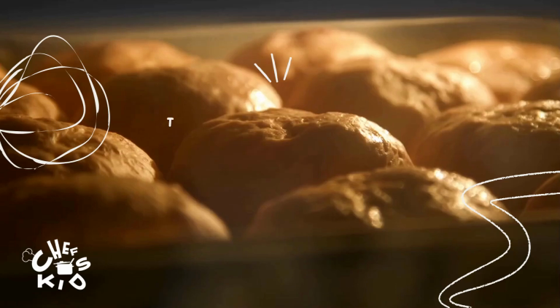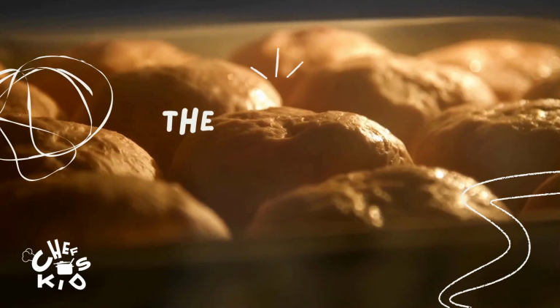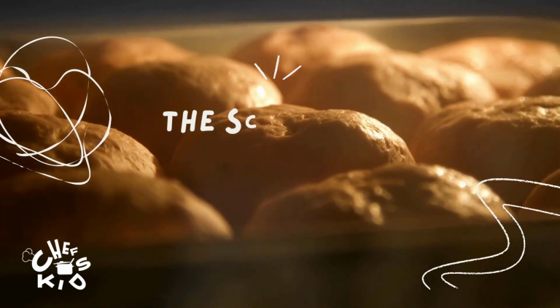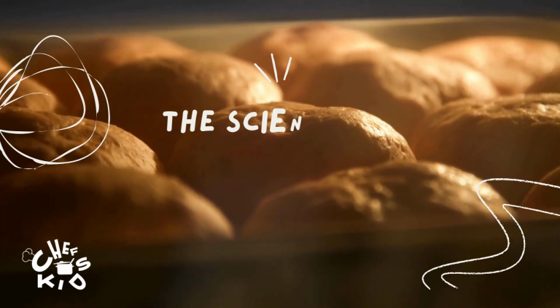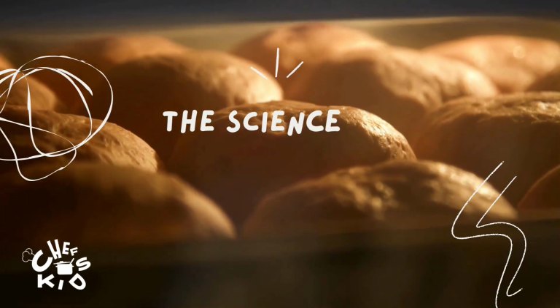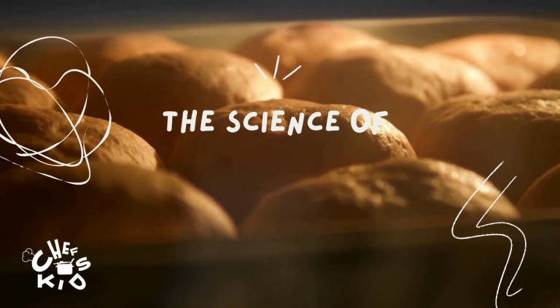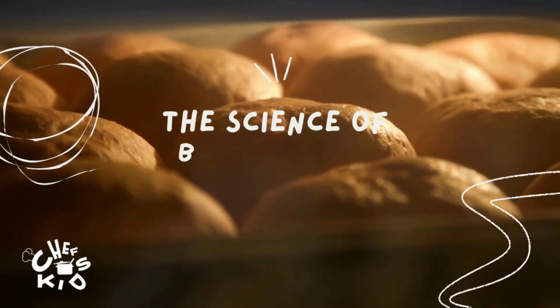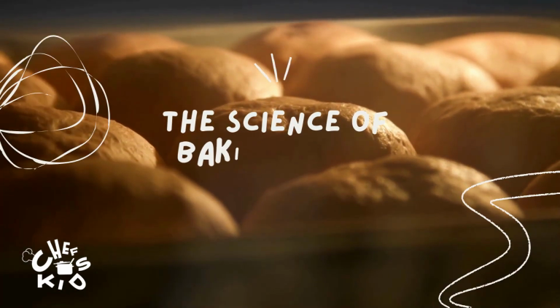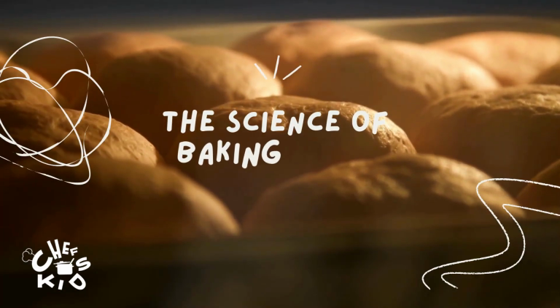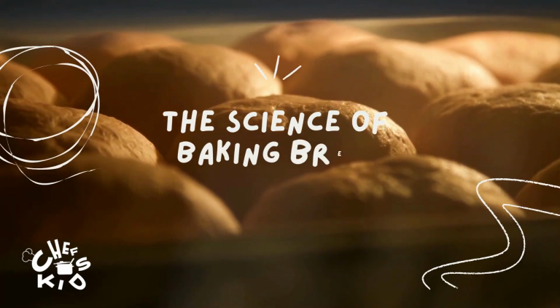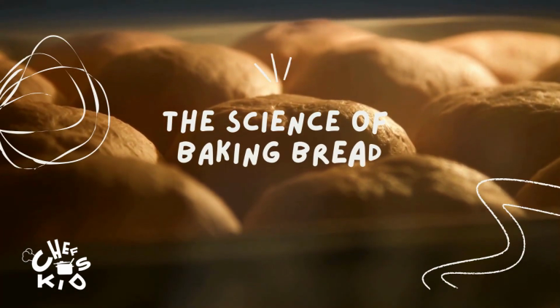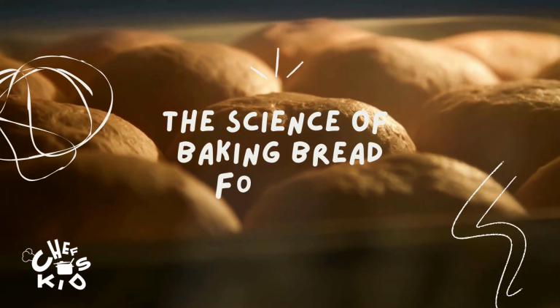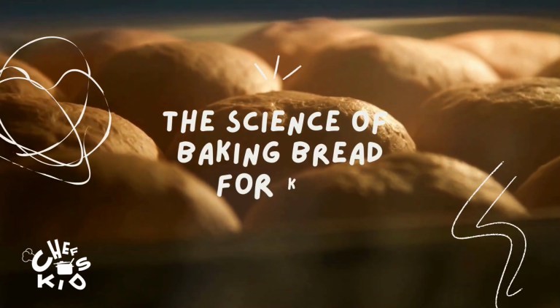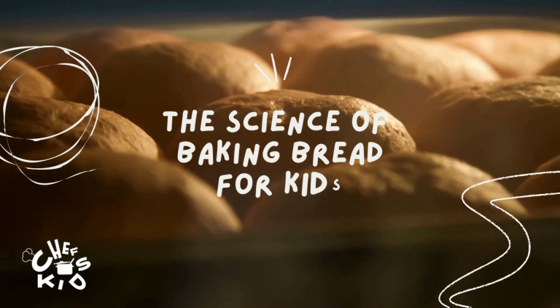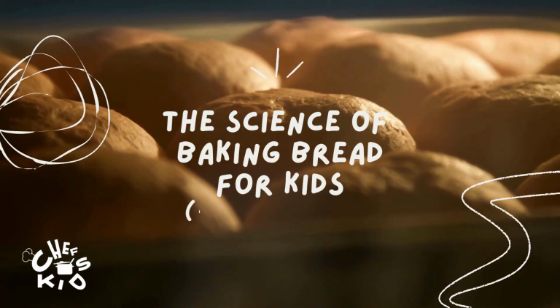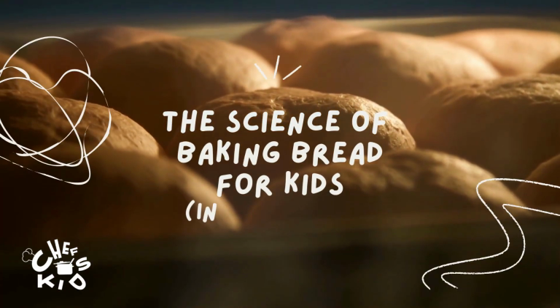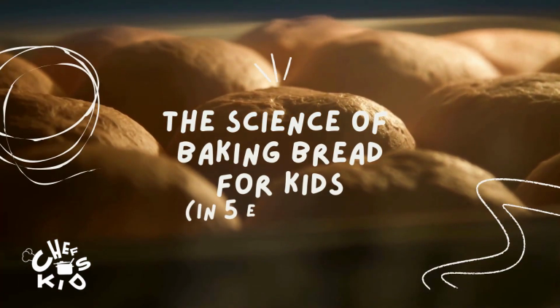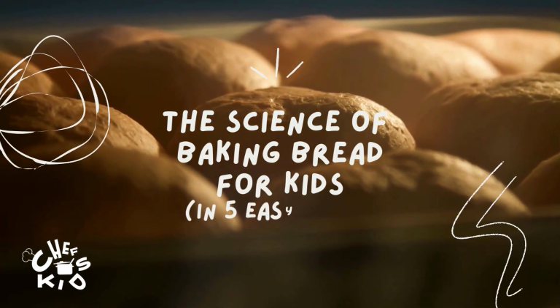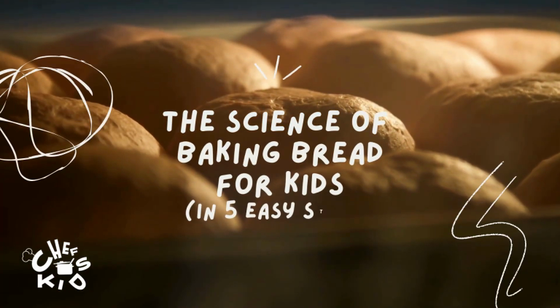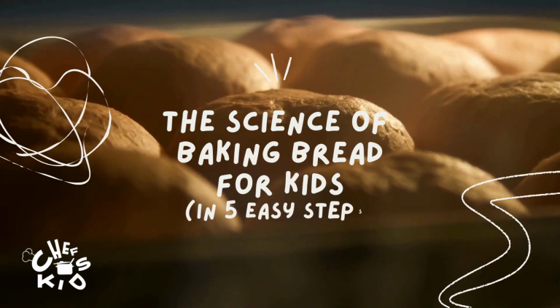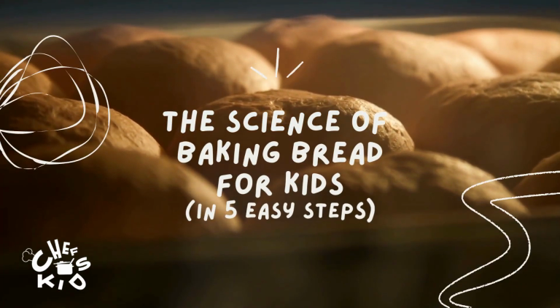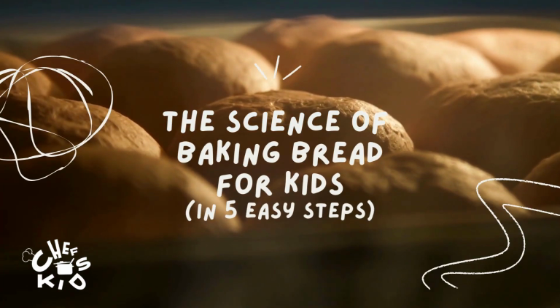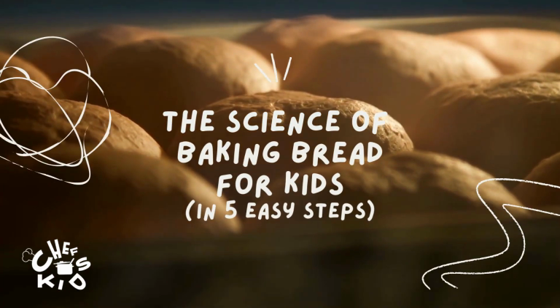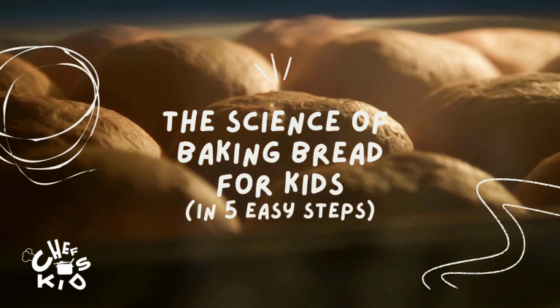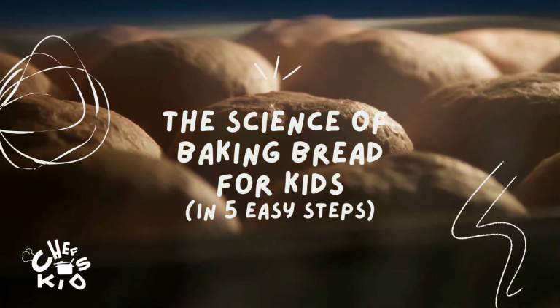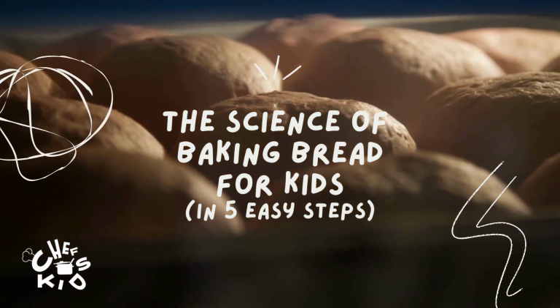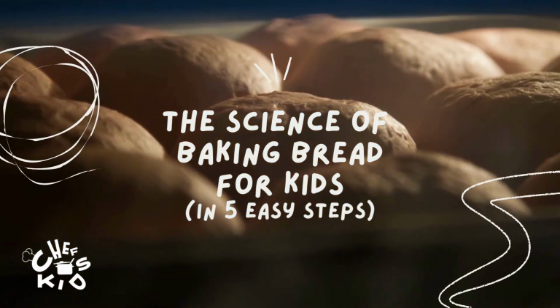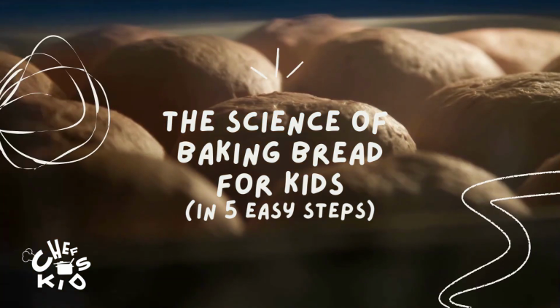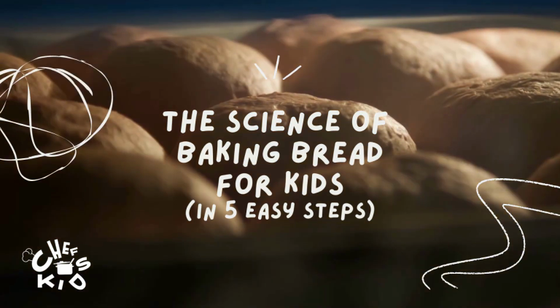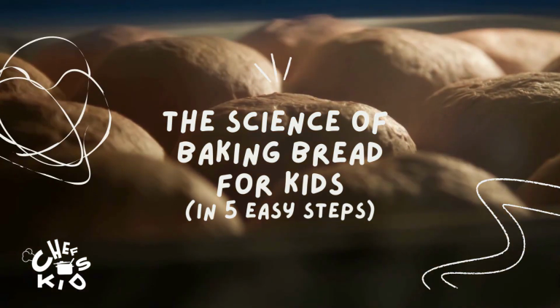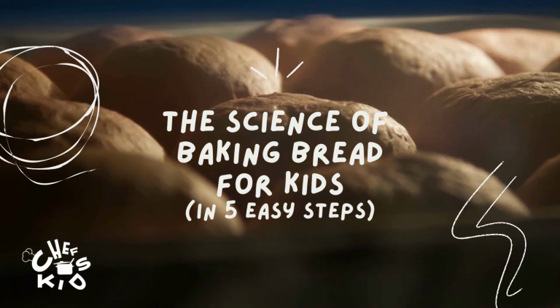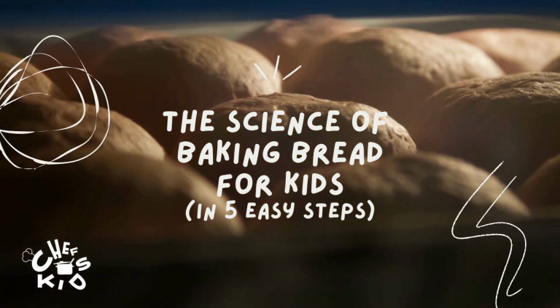Hey Chef Kids, our newest STEAM in the kitchen activity is baking bread.